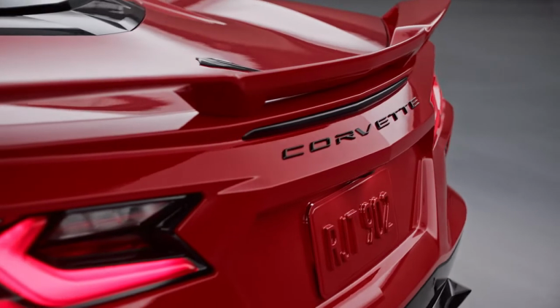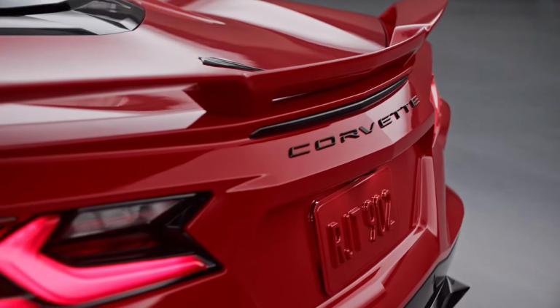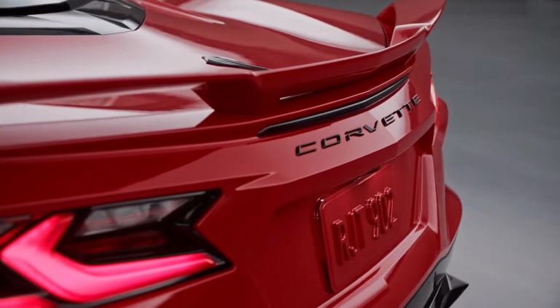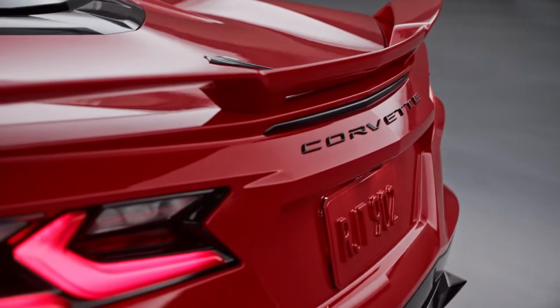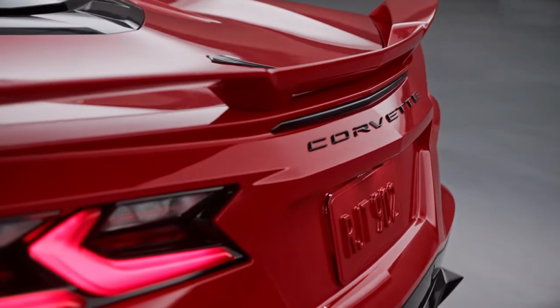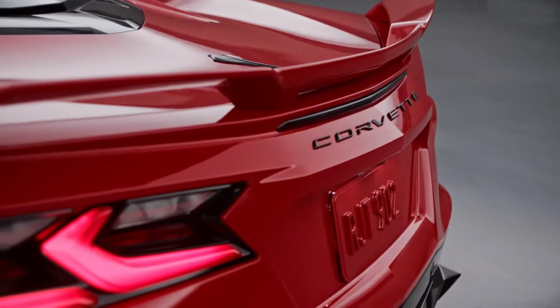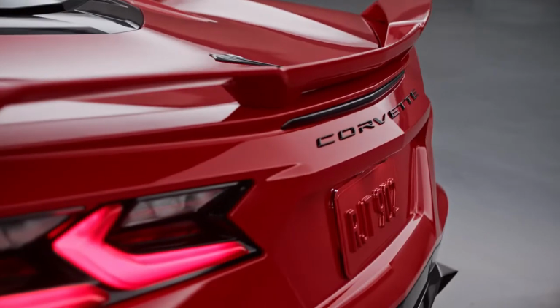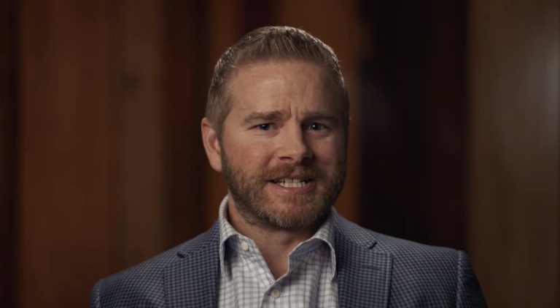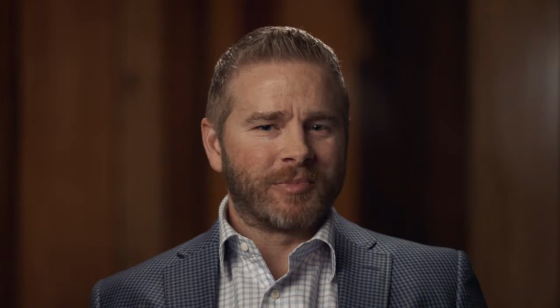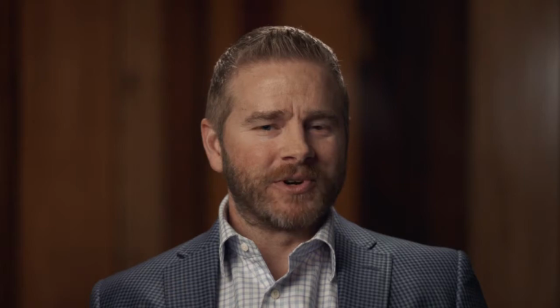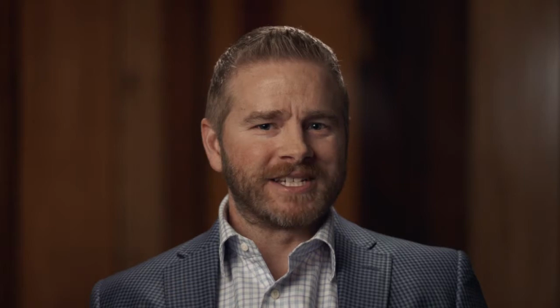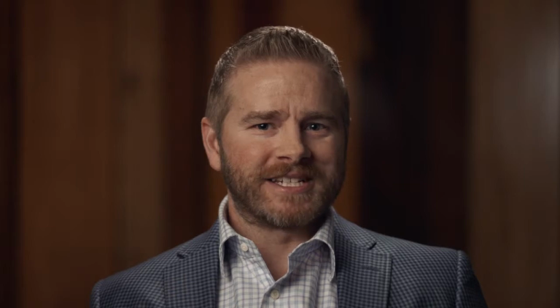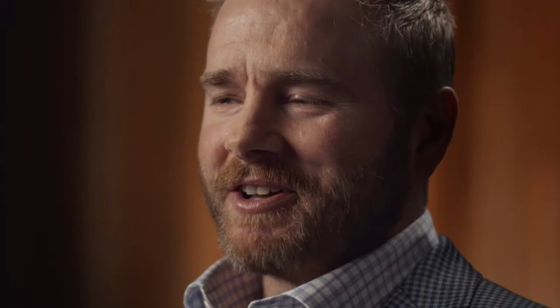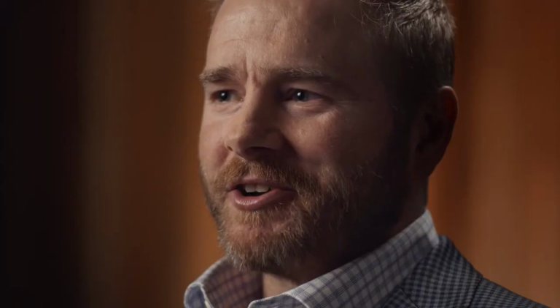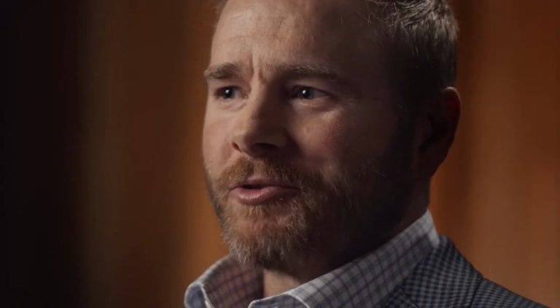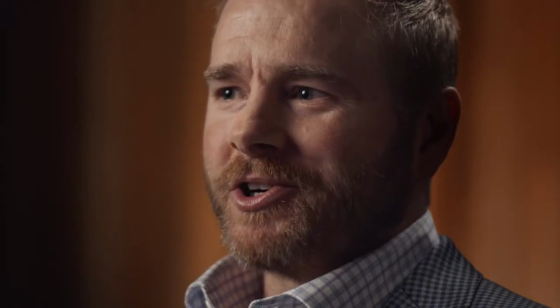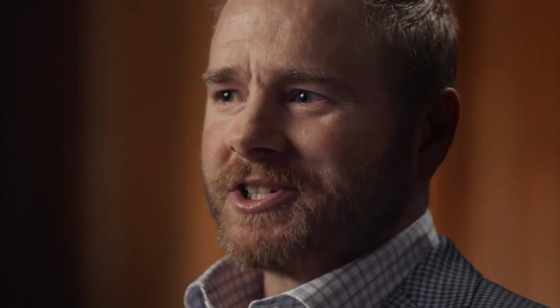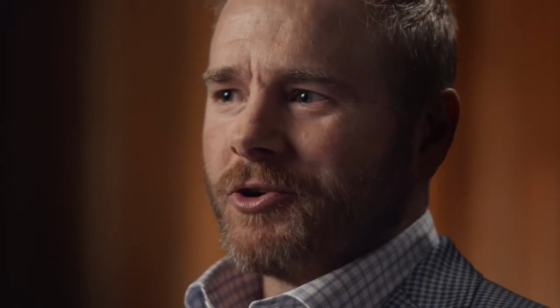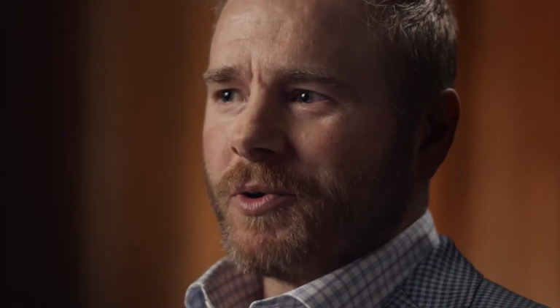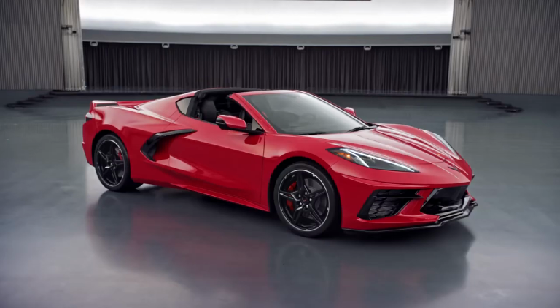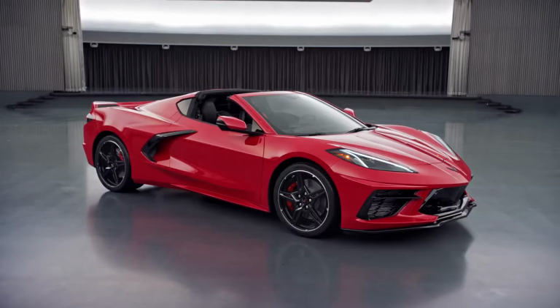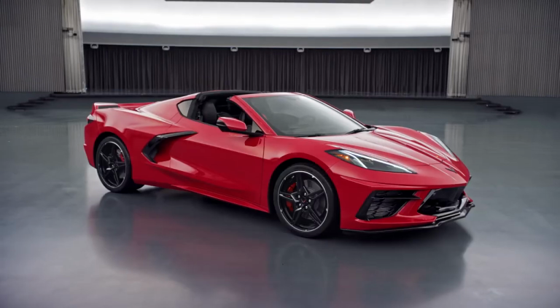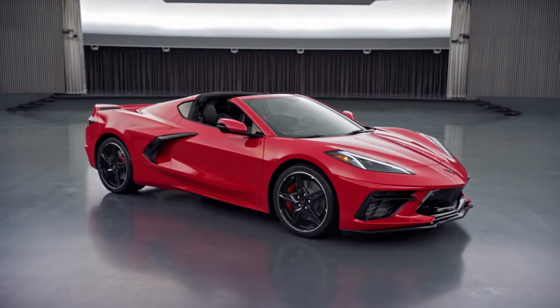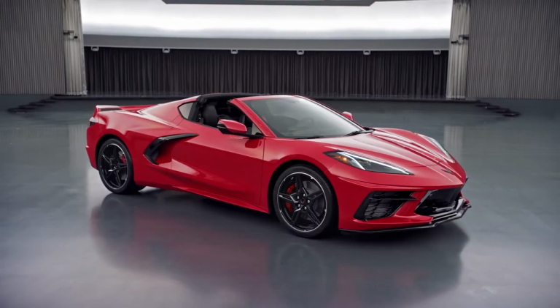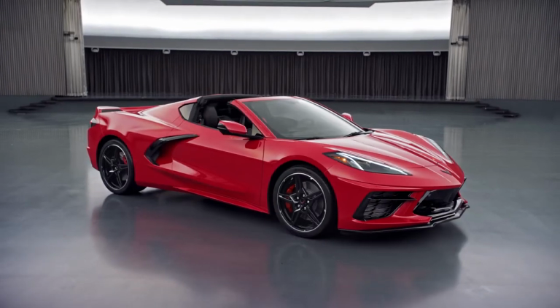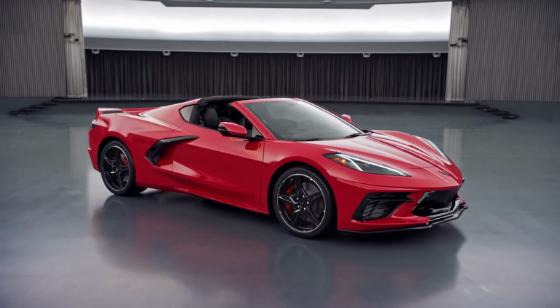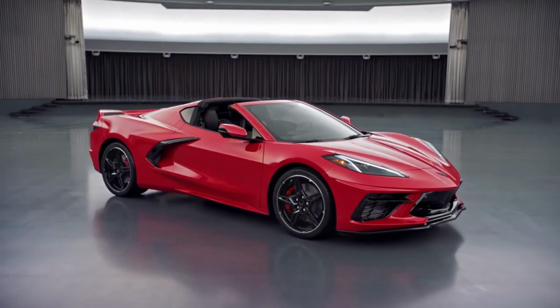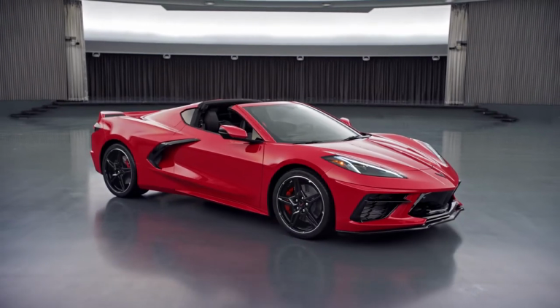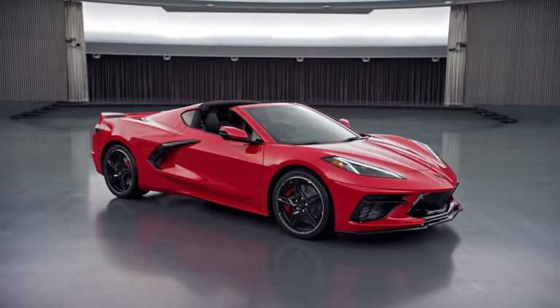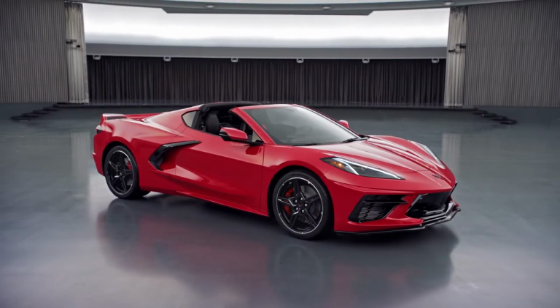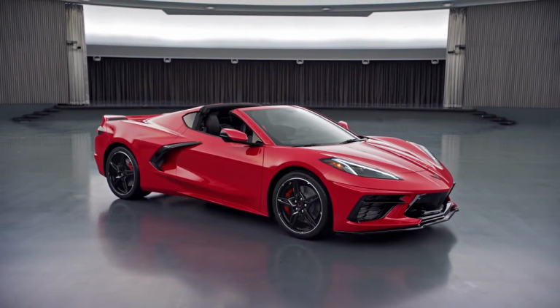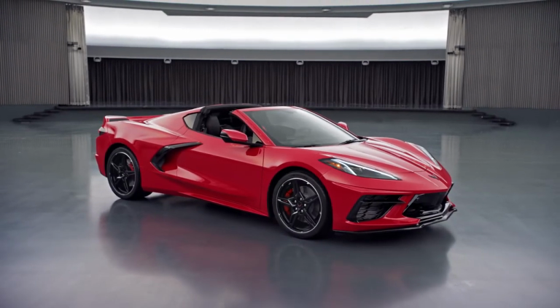Corvette never disappoints. All your worries go away with one strike of the accelerator pedal.